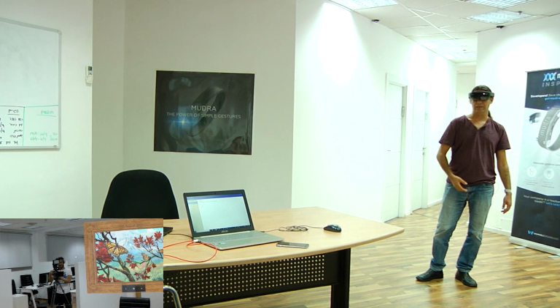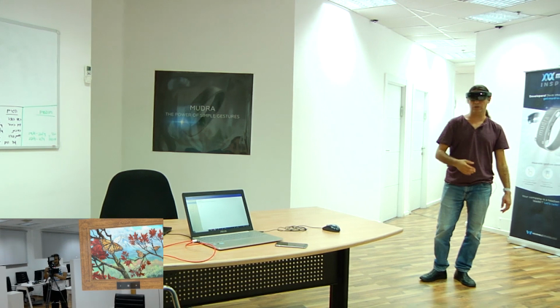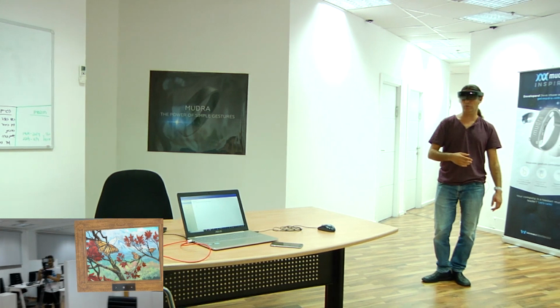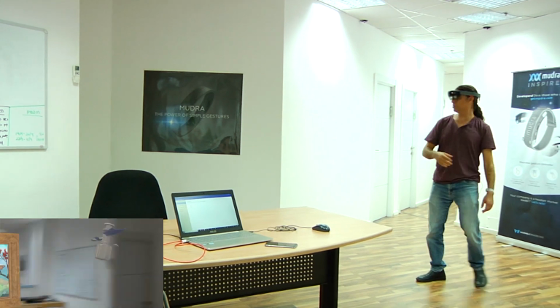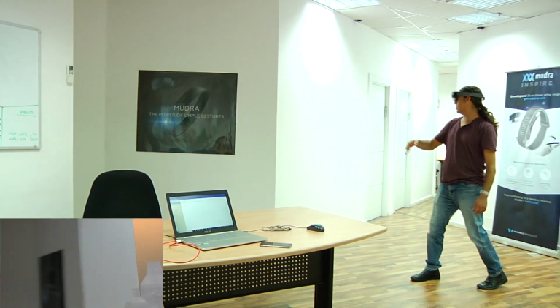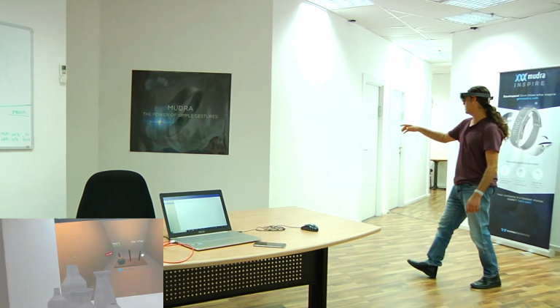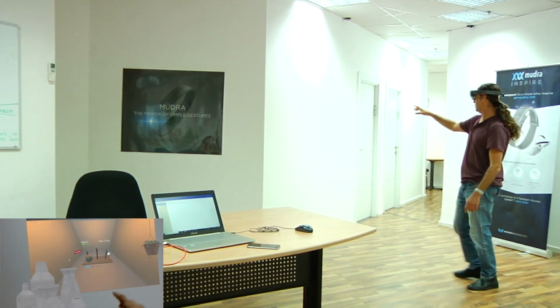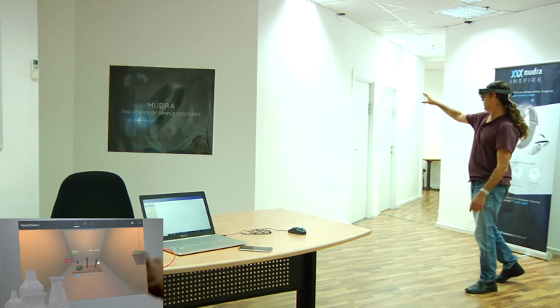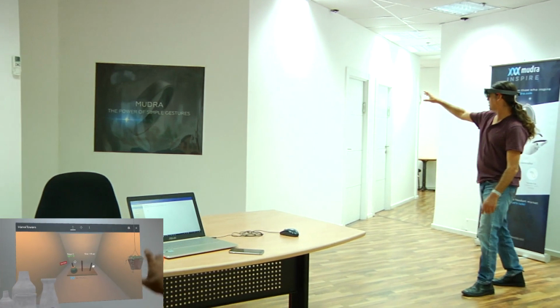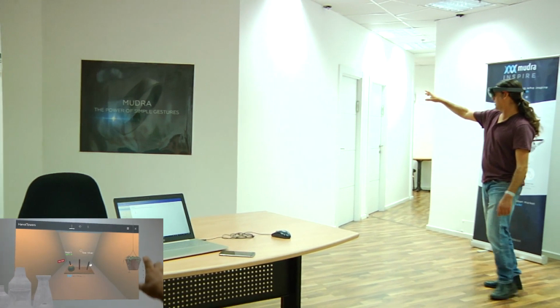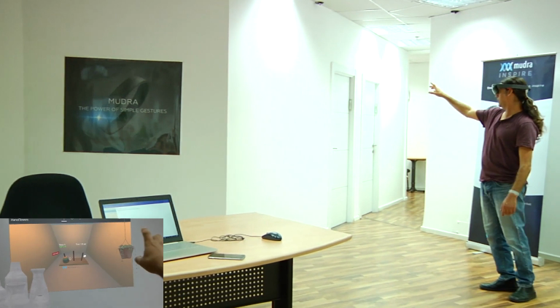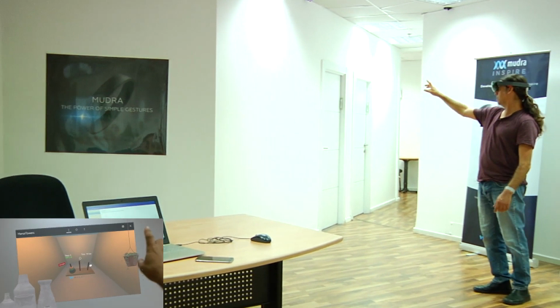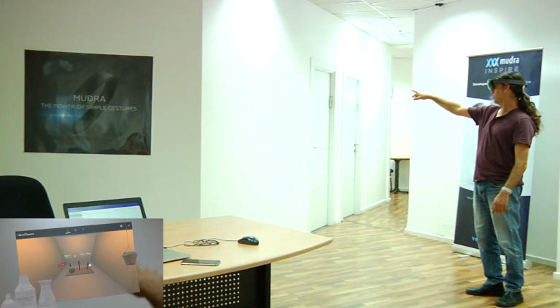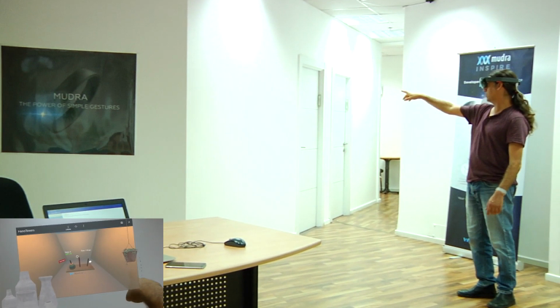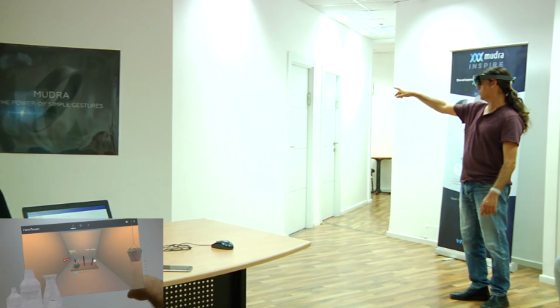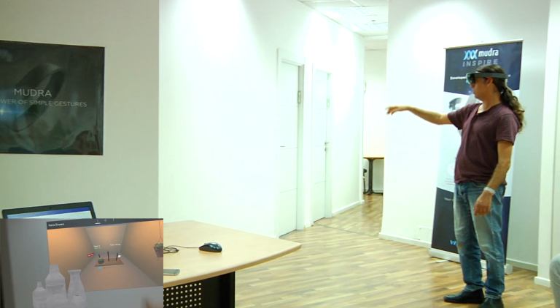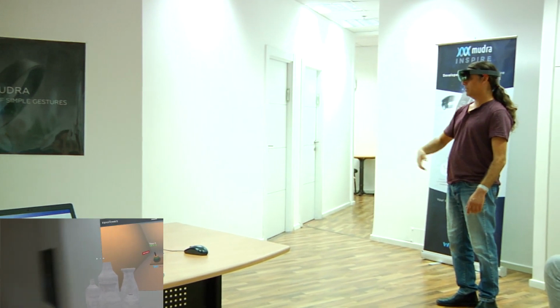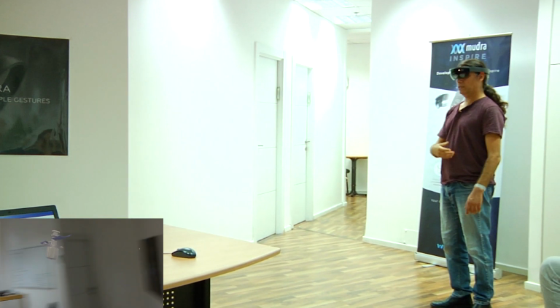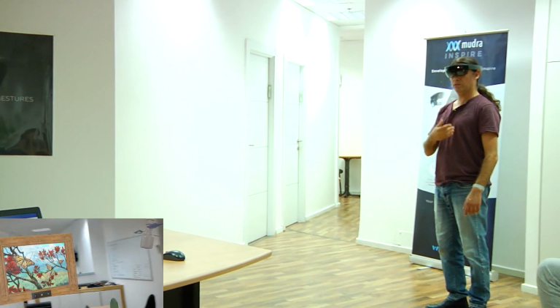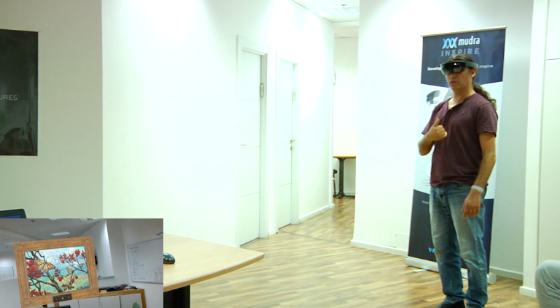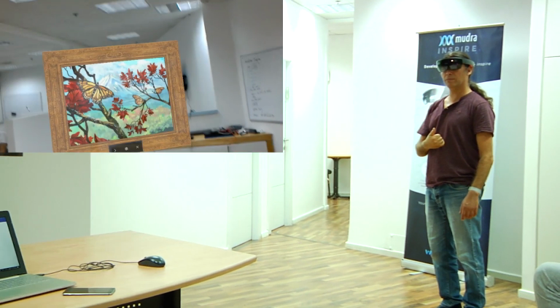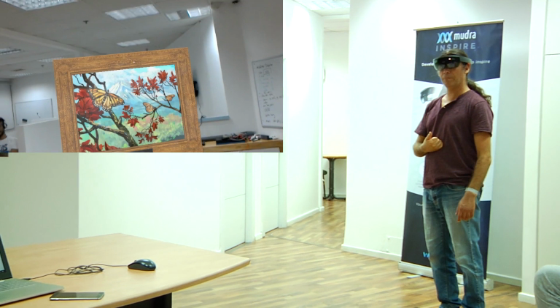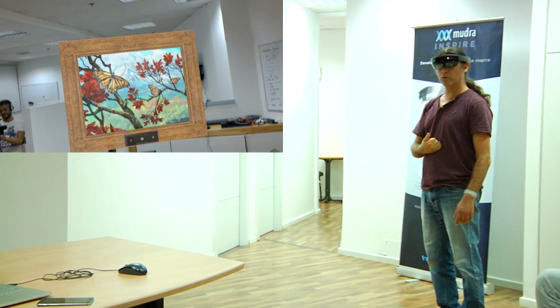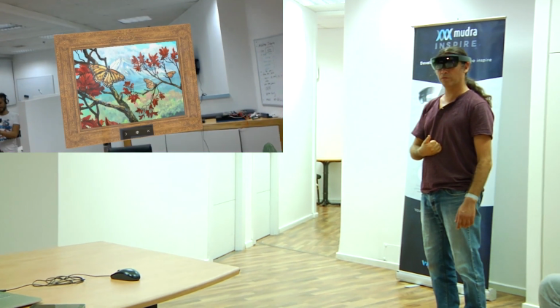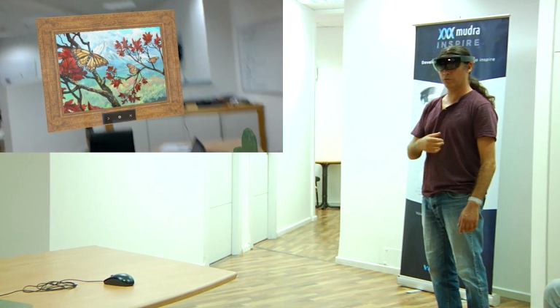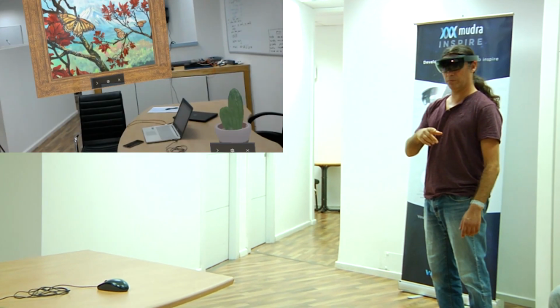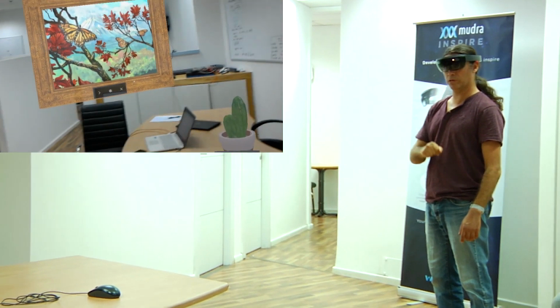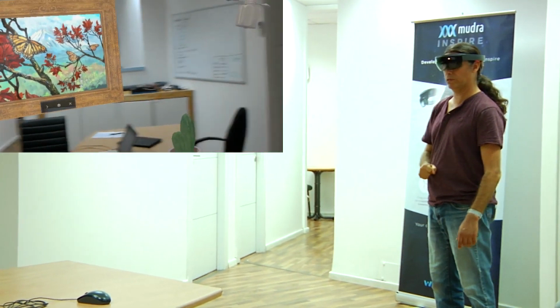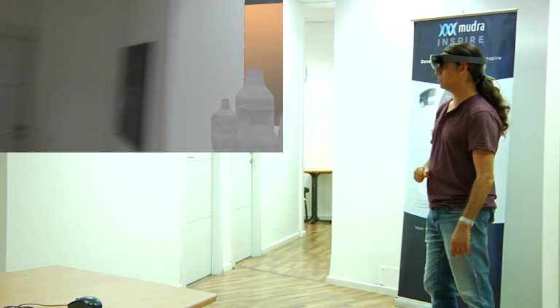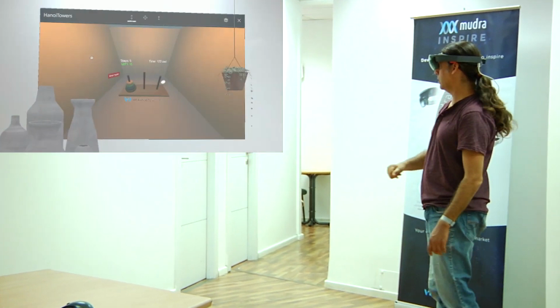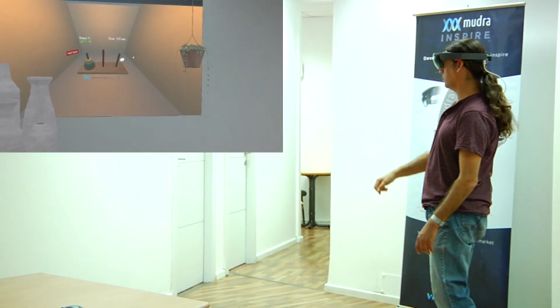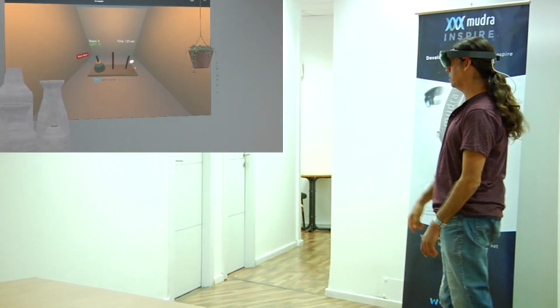So you will see the game on this wall, and you can see my point of view on the small screen on the other screen.